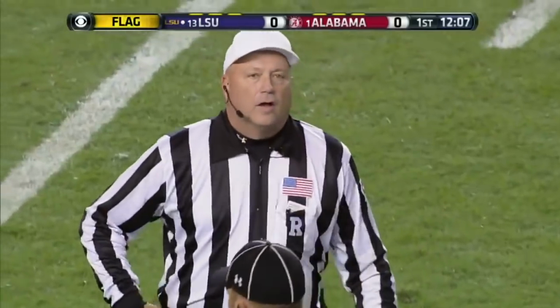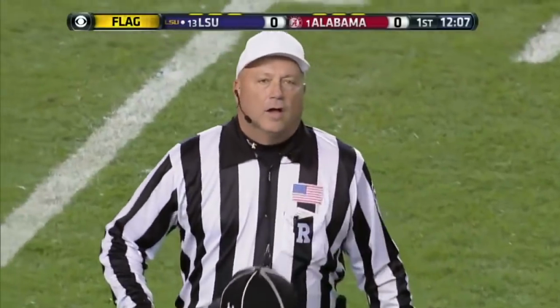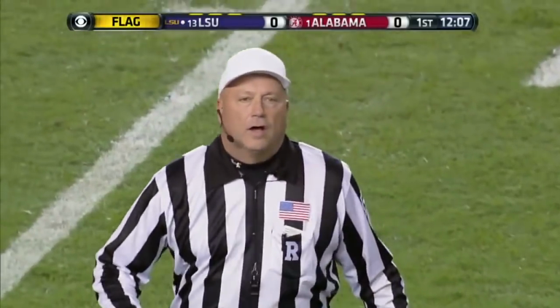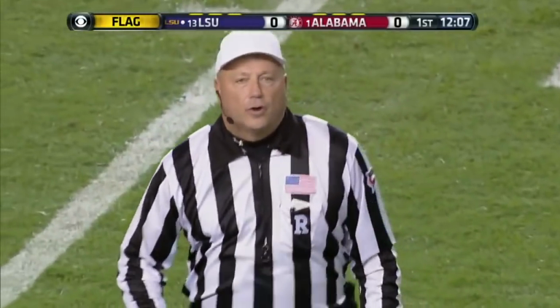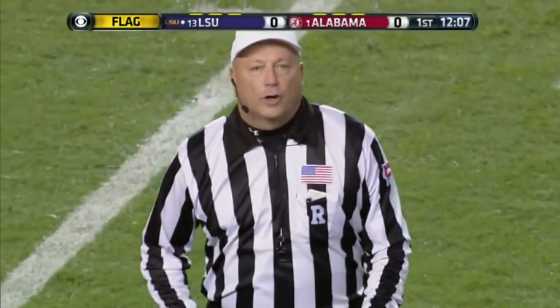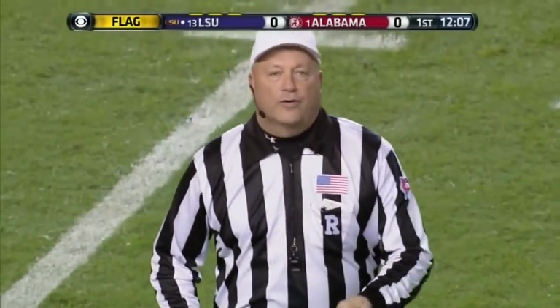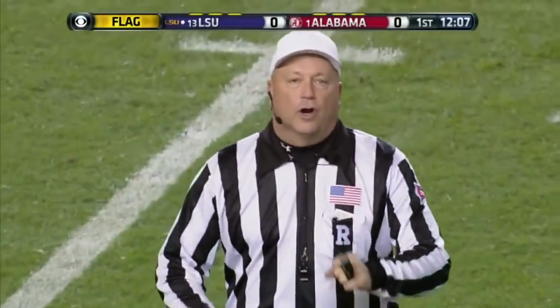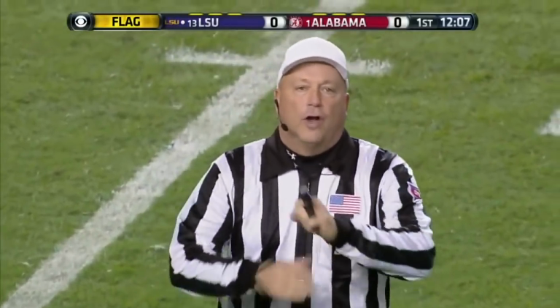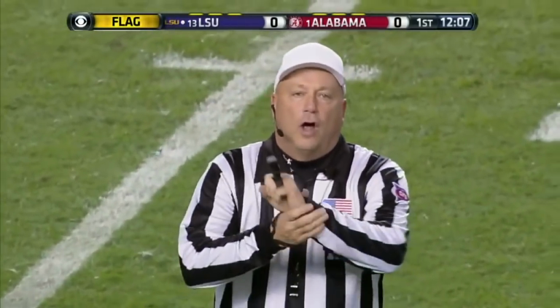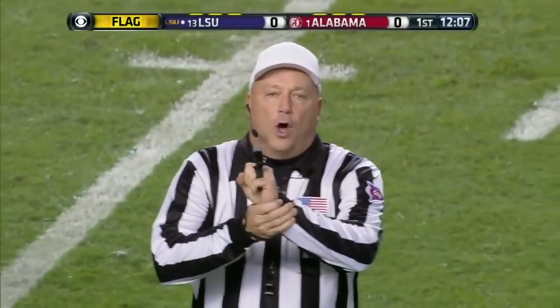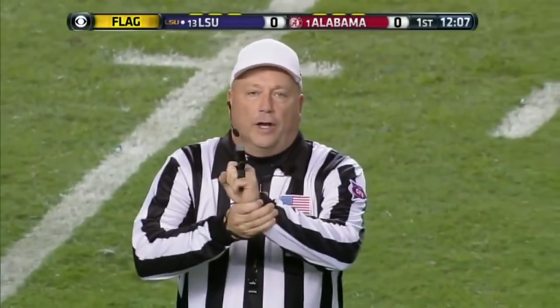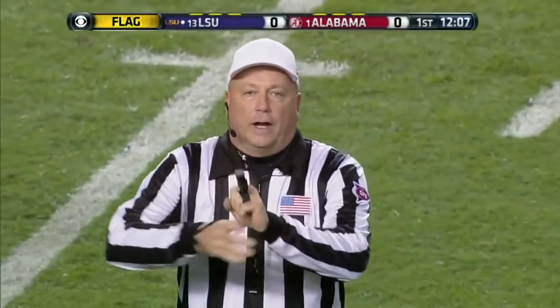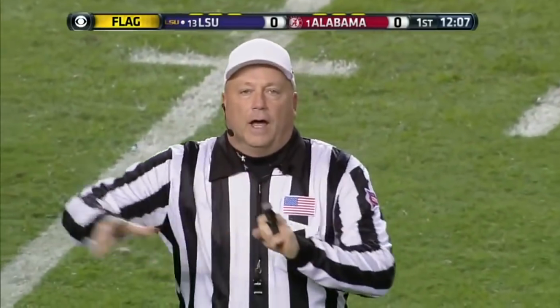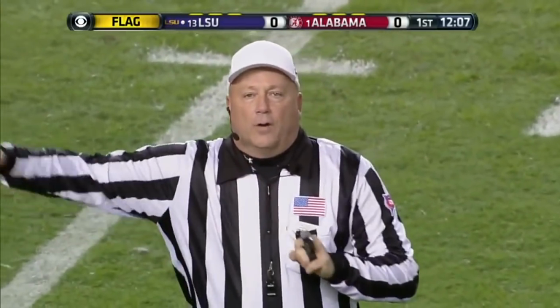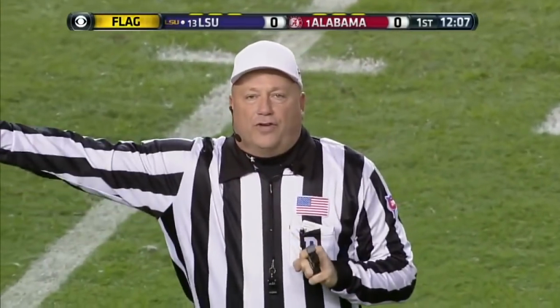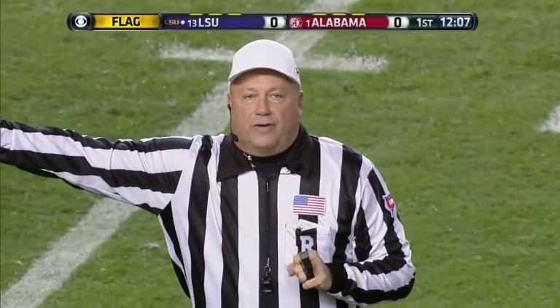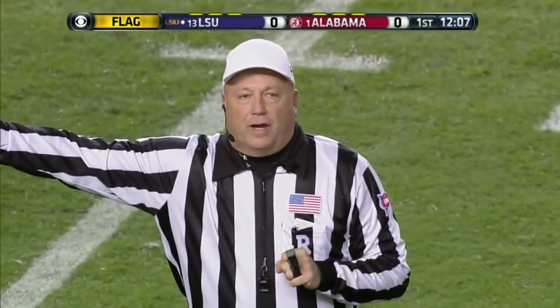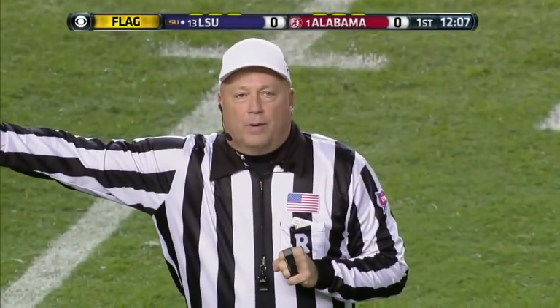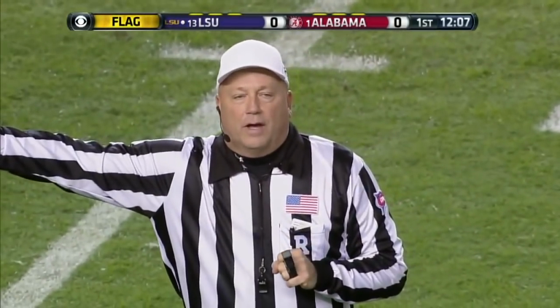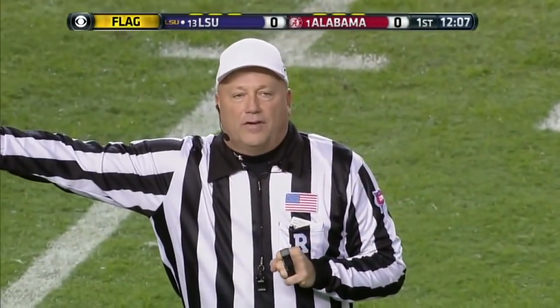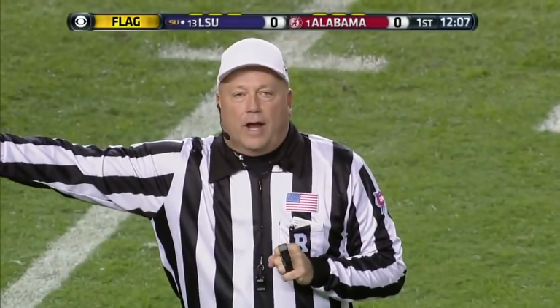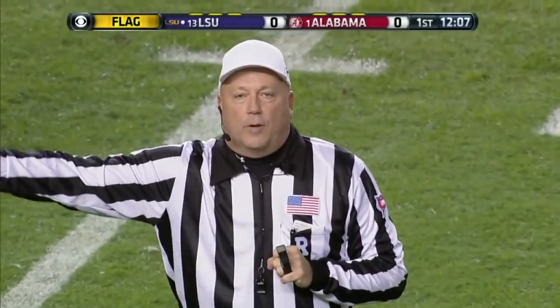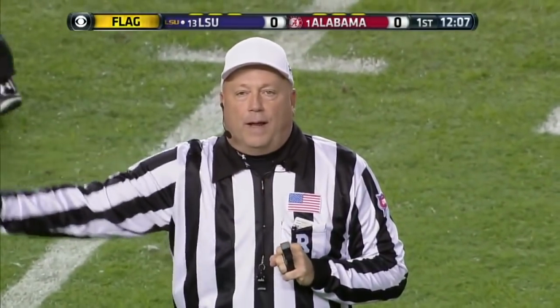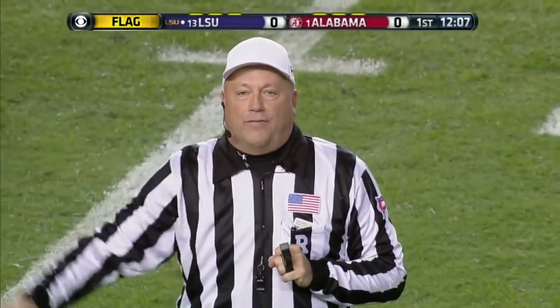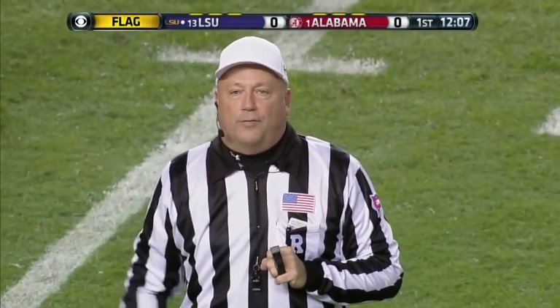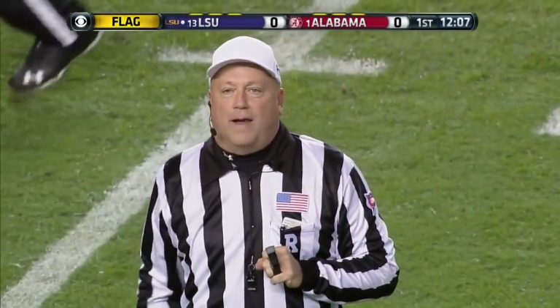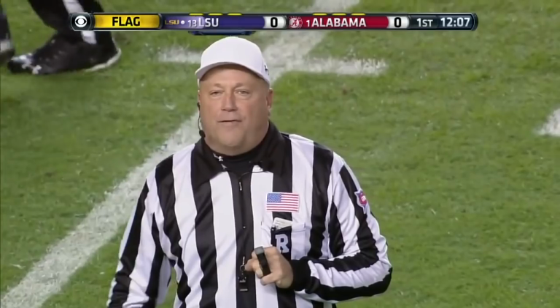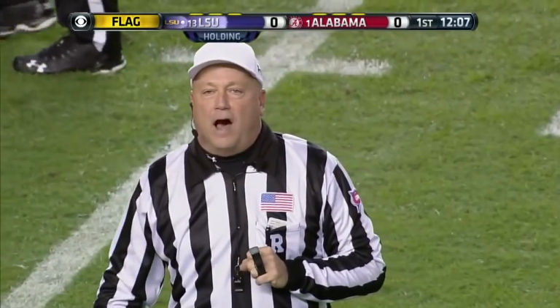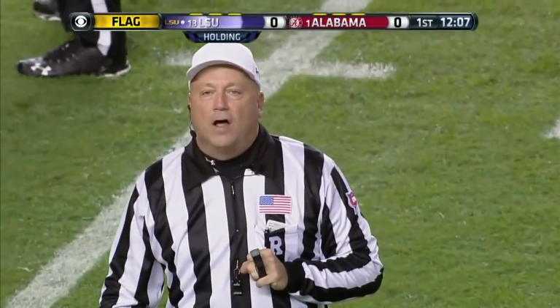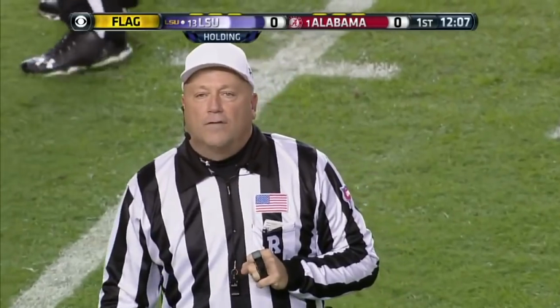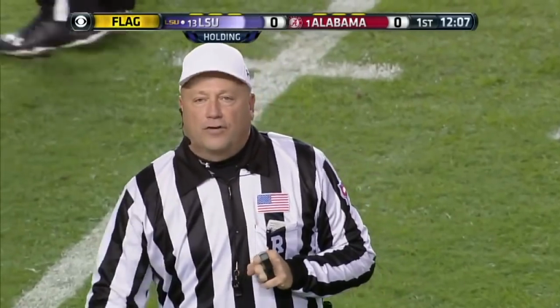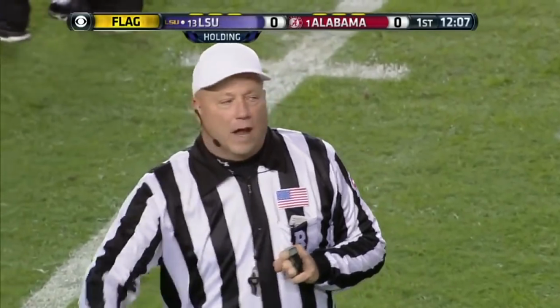Looks like it might have been James Wright. Holding, receiving team, 10-yard penalty from the spot of the foul, first down.